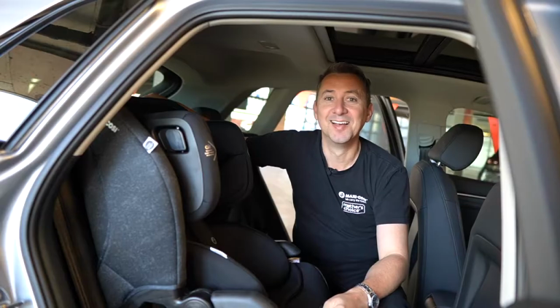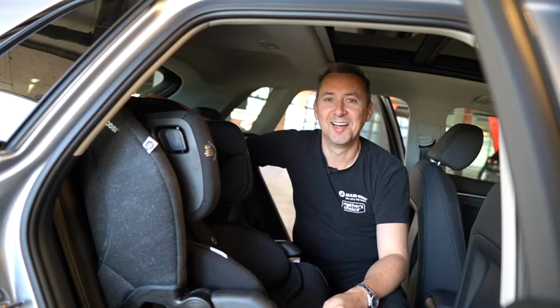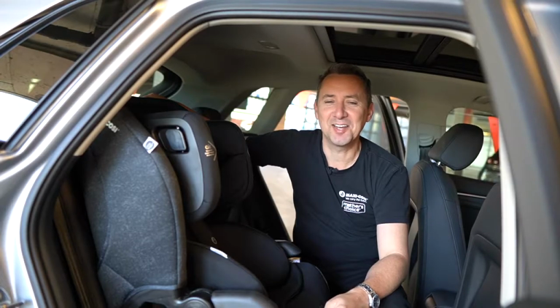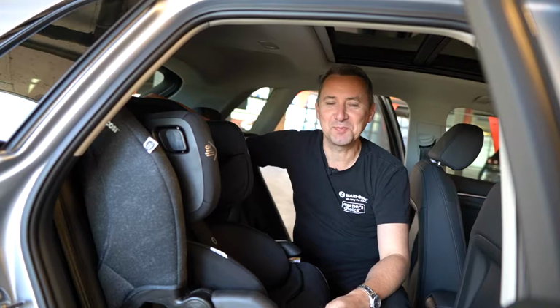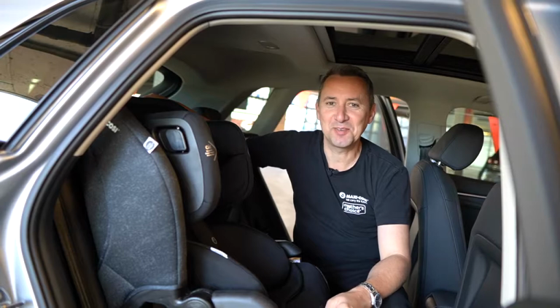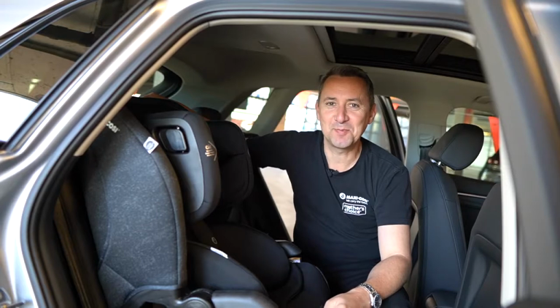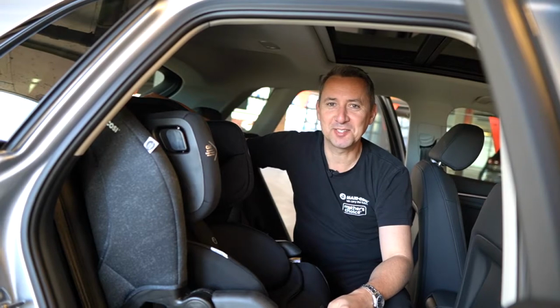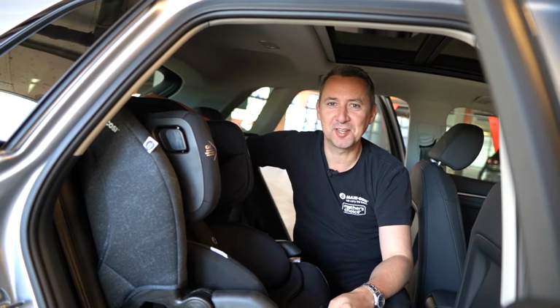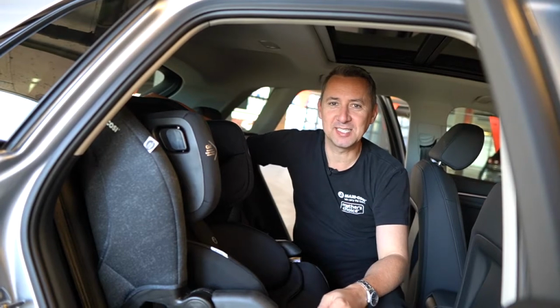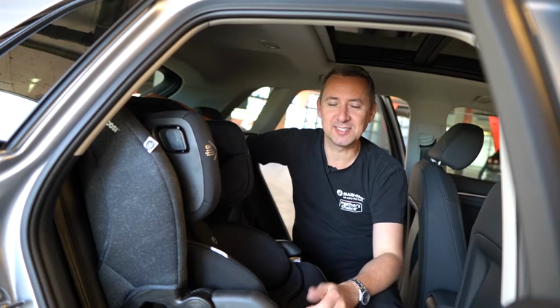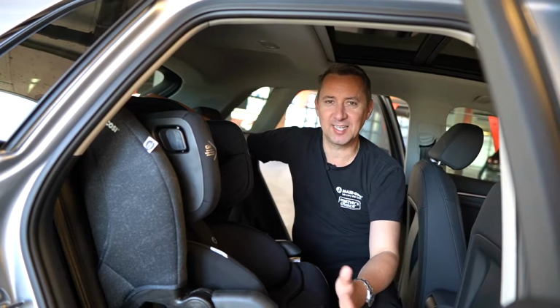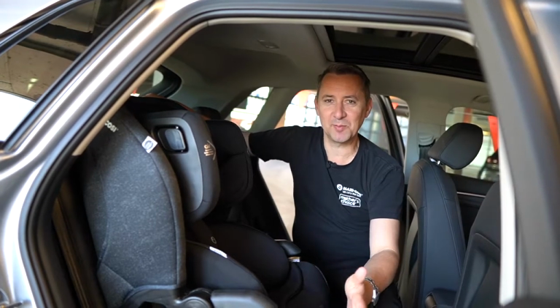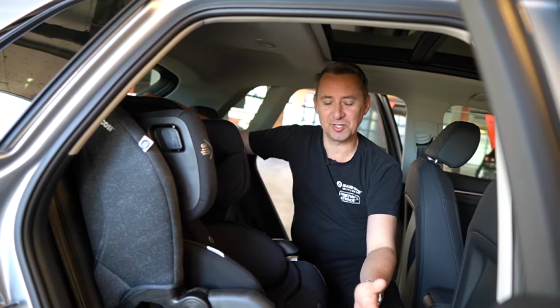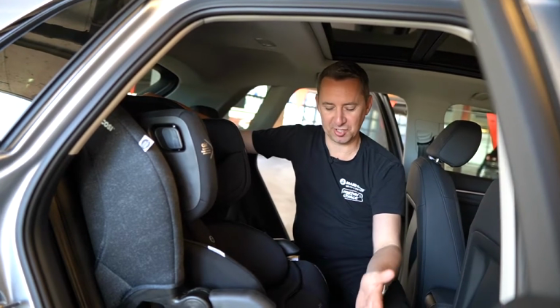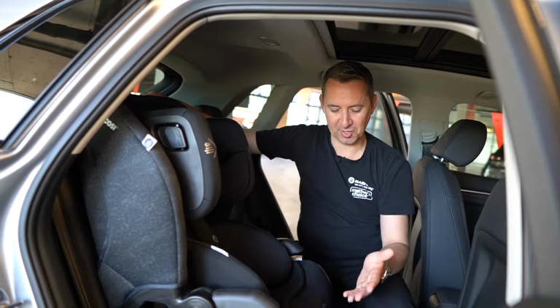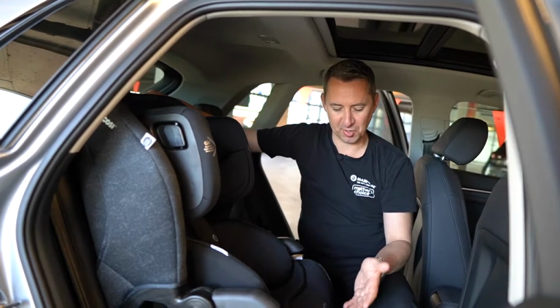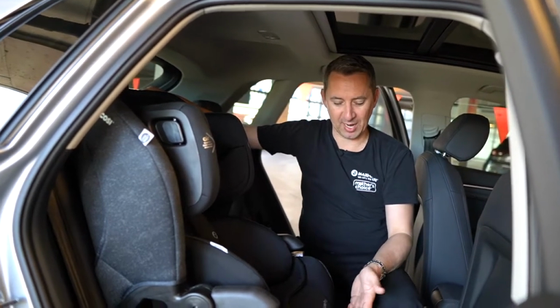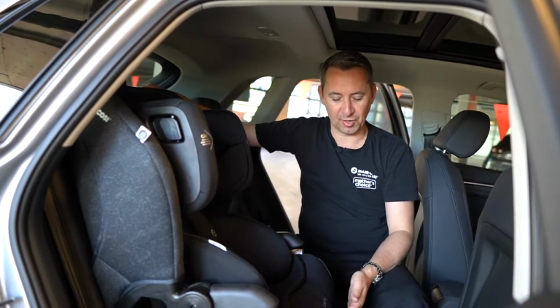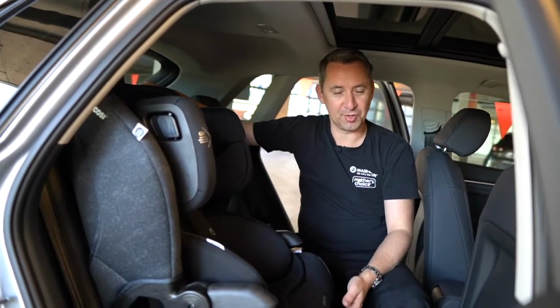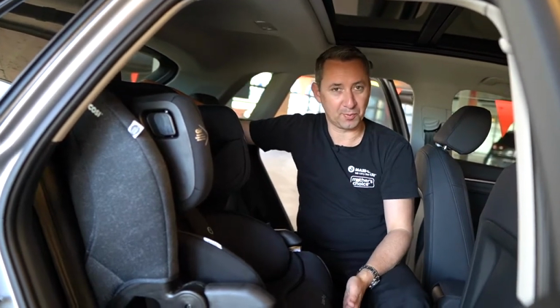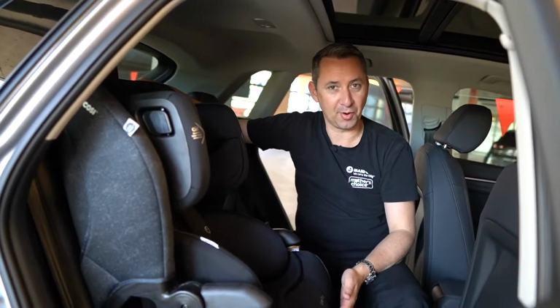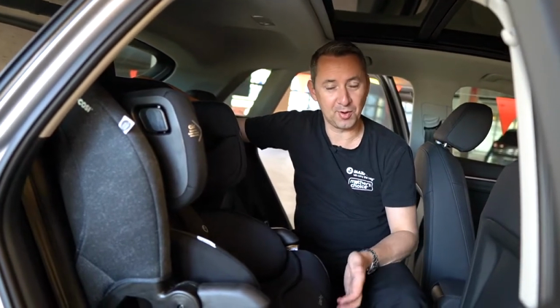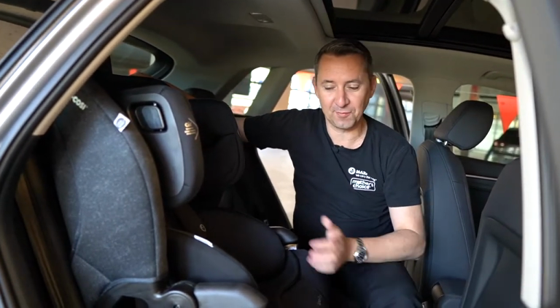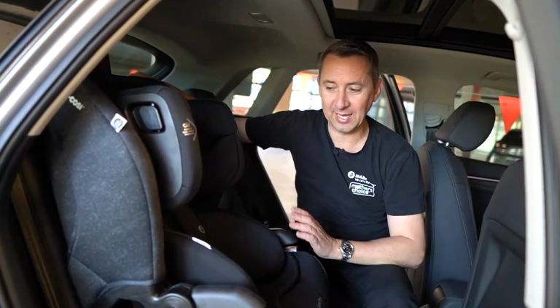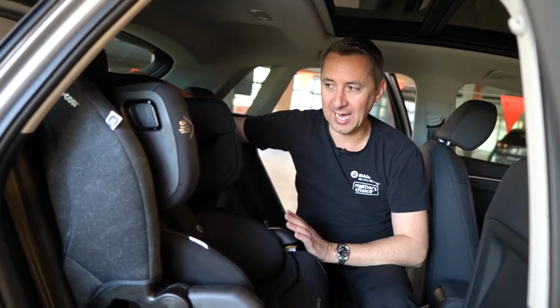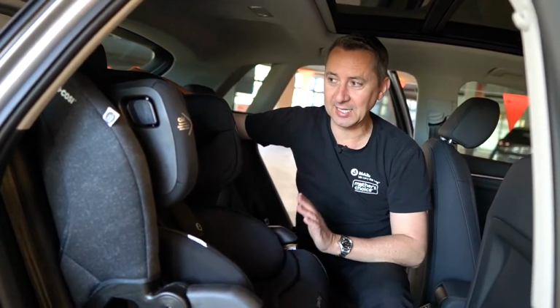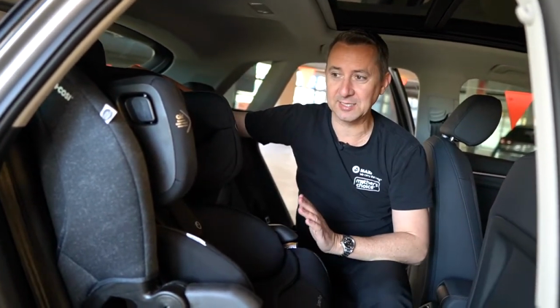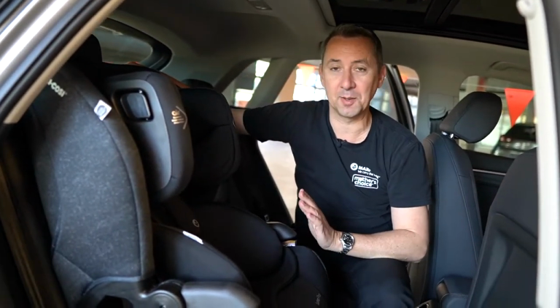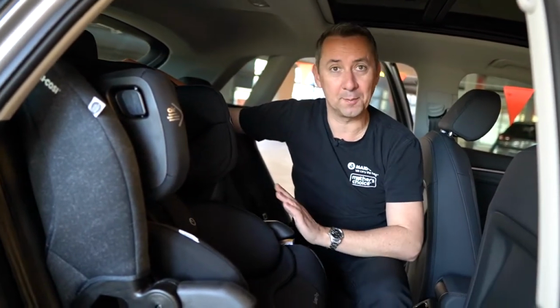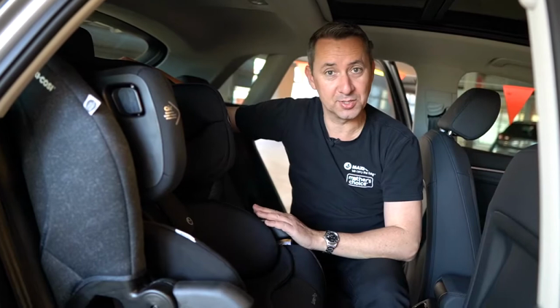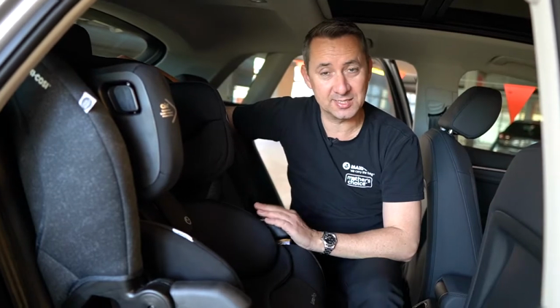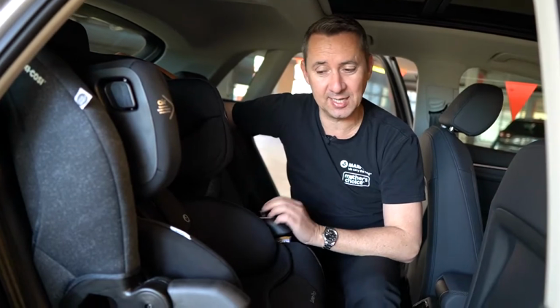Hi guys, Peter from Maxi Cozy. Today I'm going to show you our Lunar Pro fully harnessed booster seat.